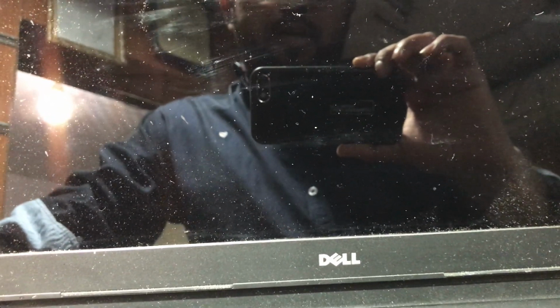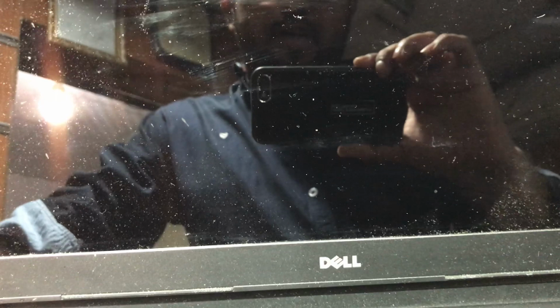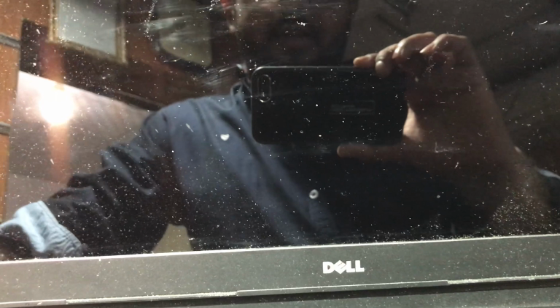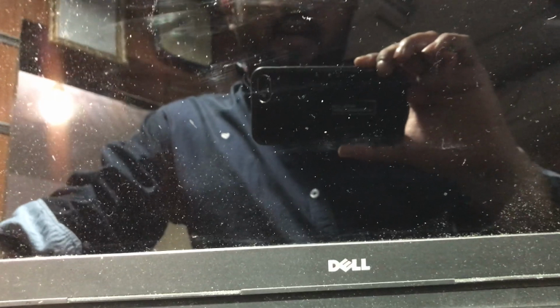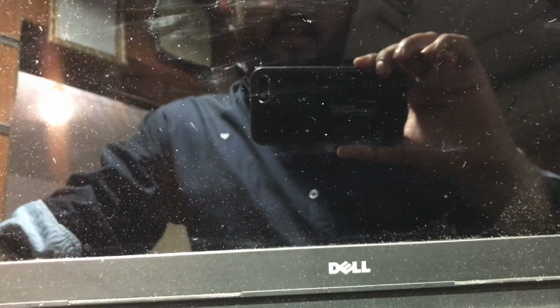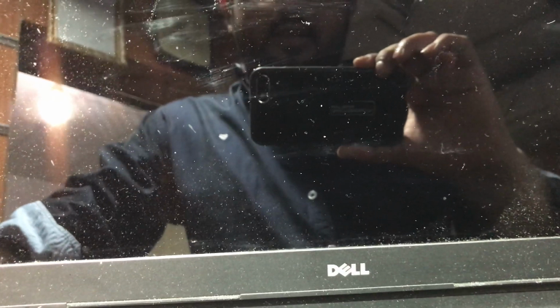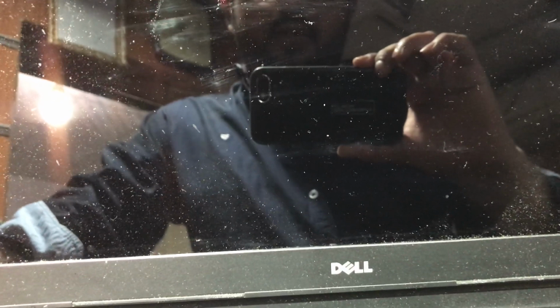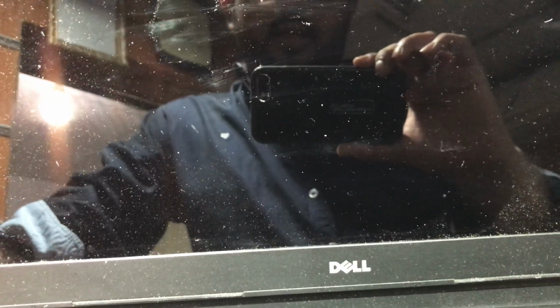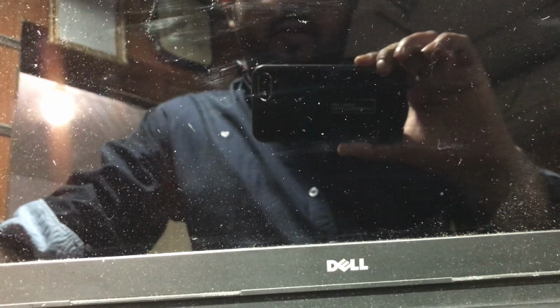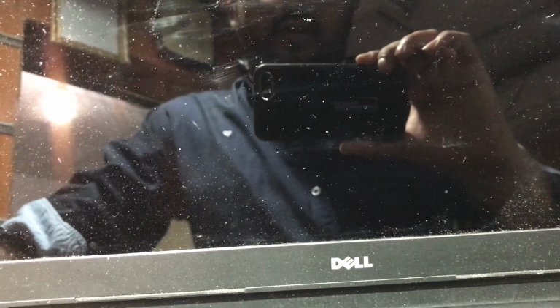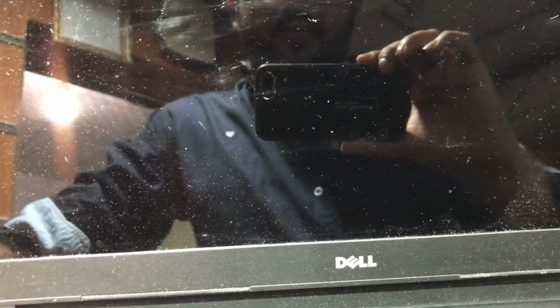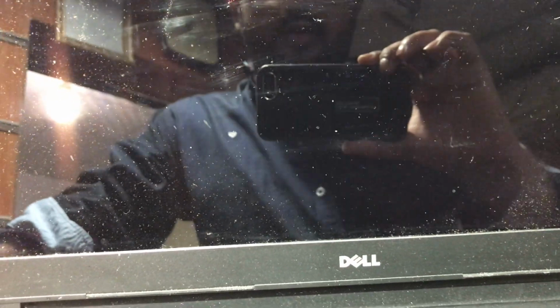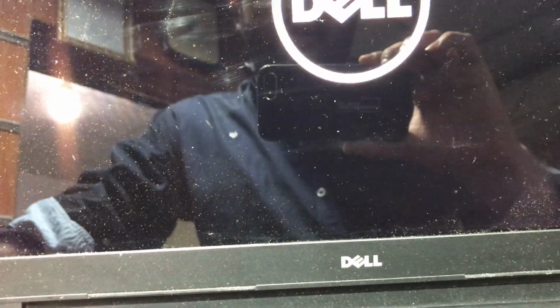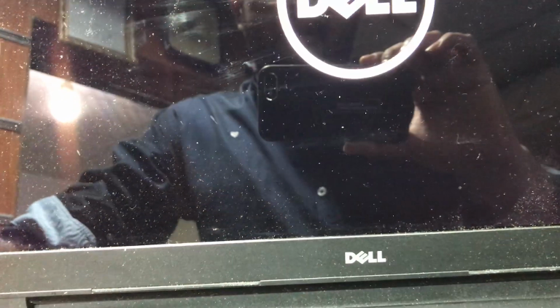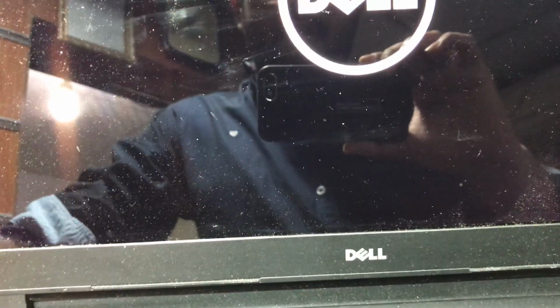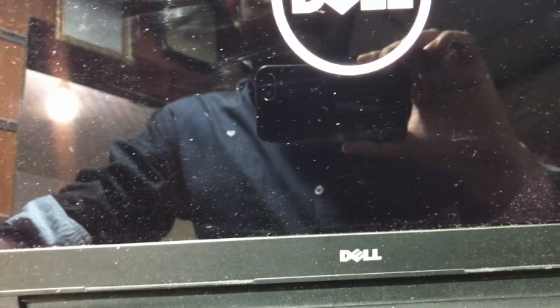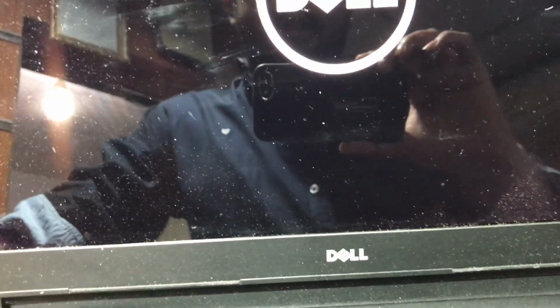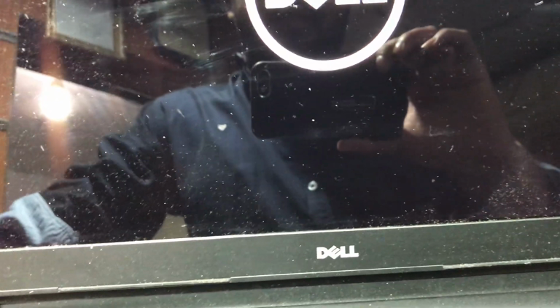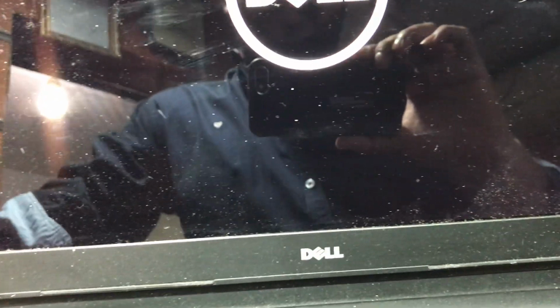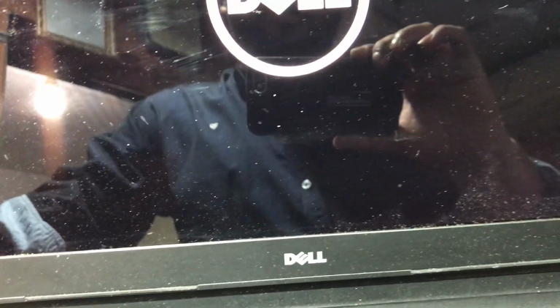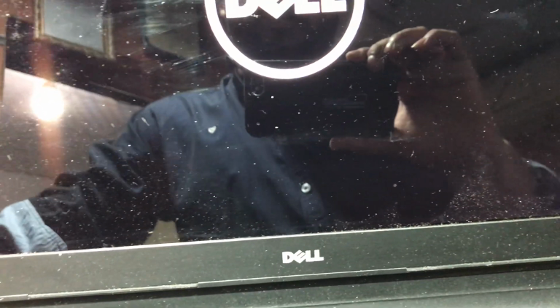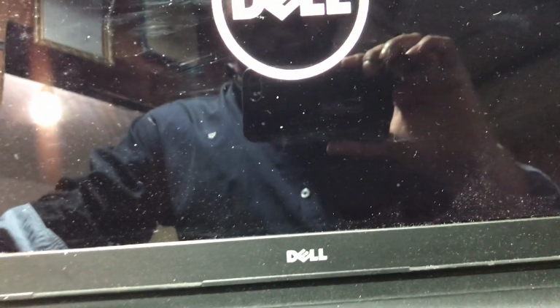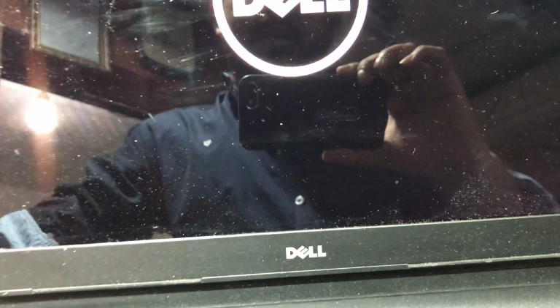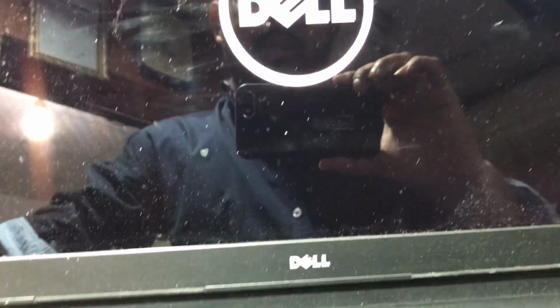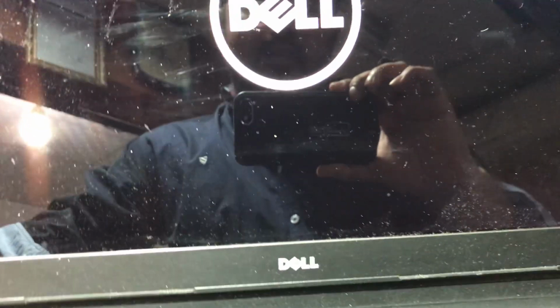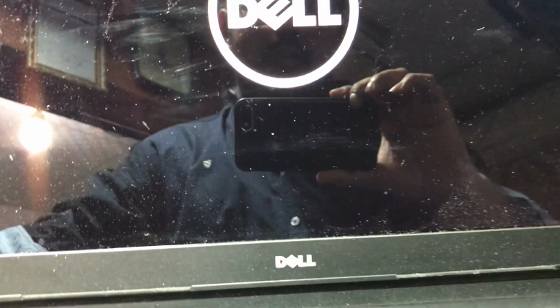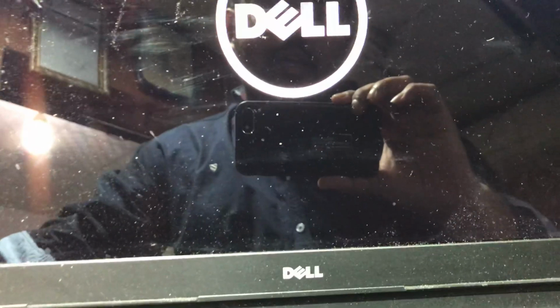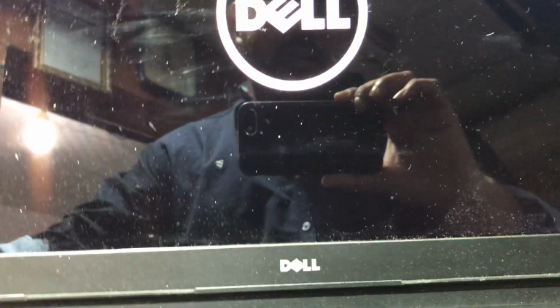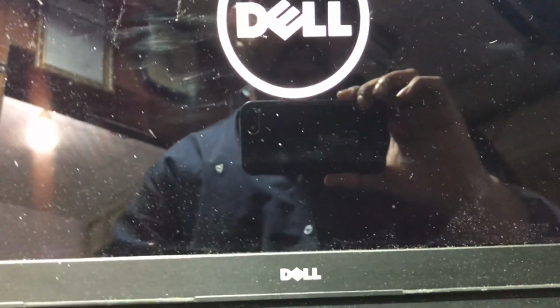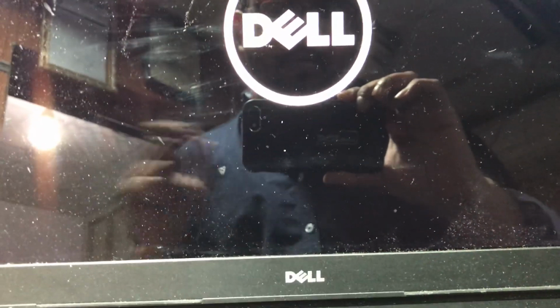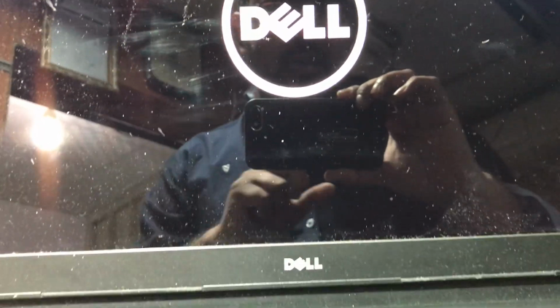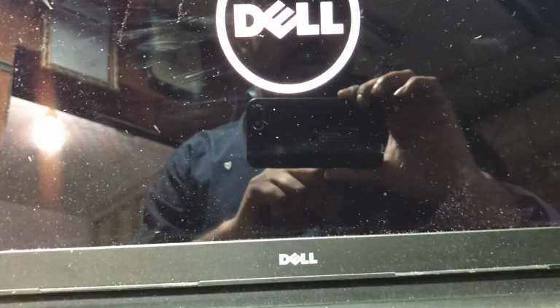Let's see — there is a display on the computer. Yes, there is a display. OK, have a nice day, bye!